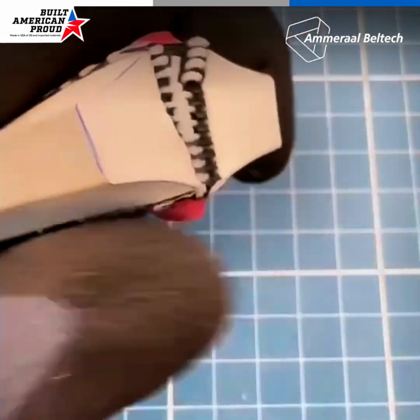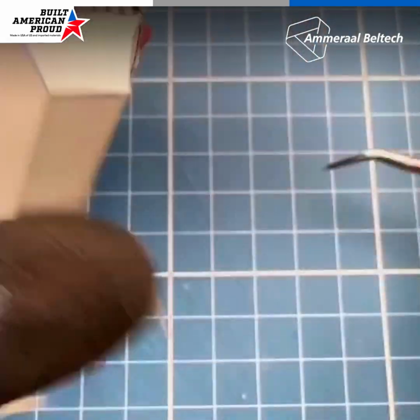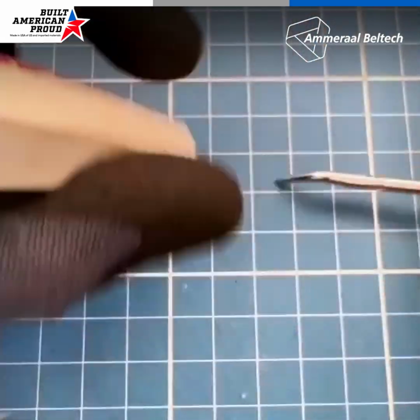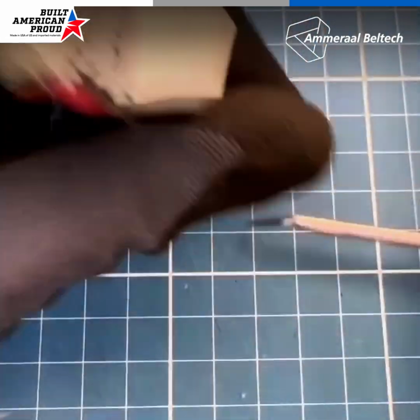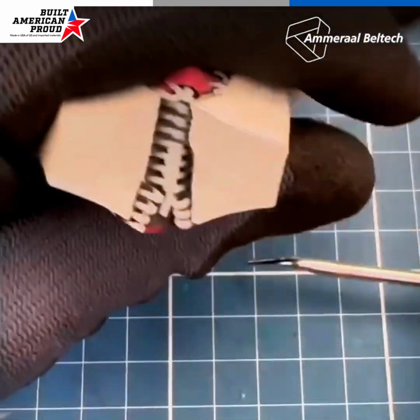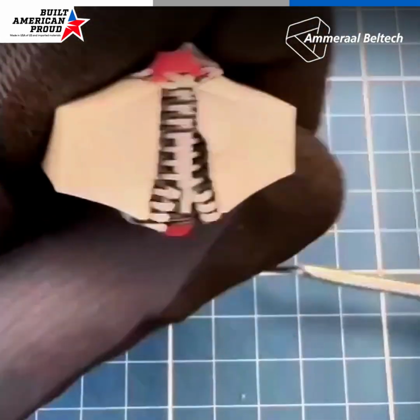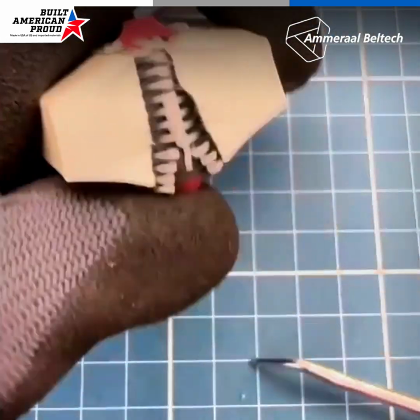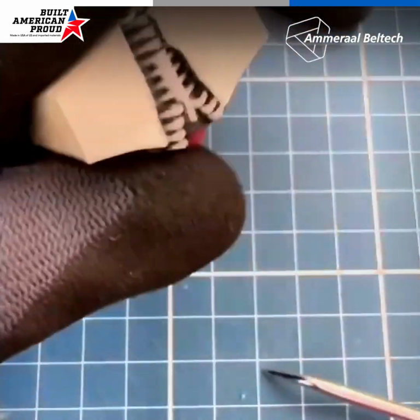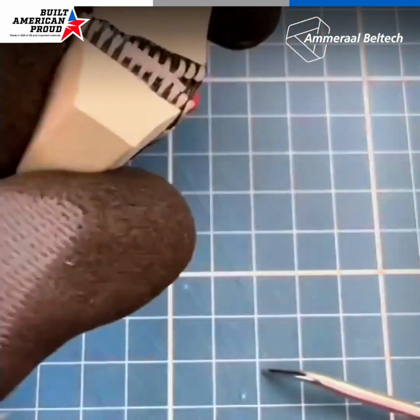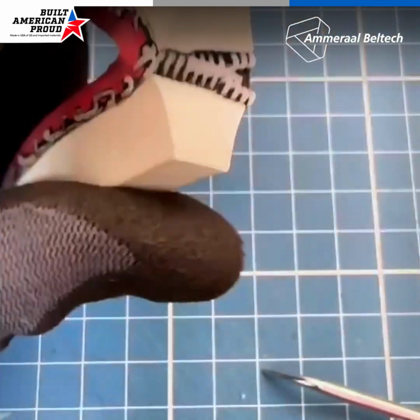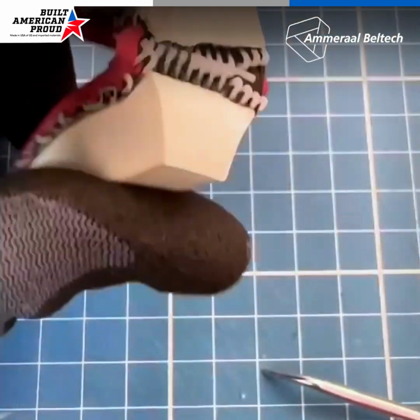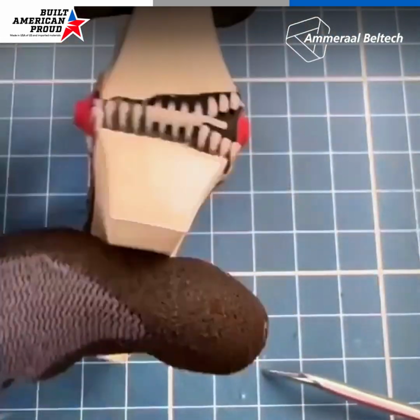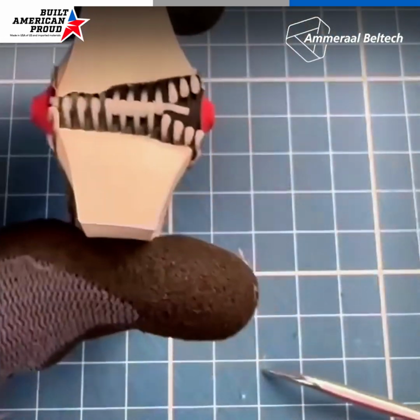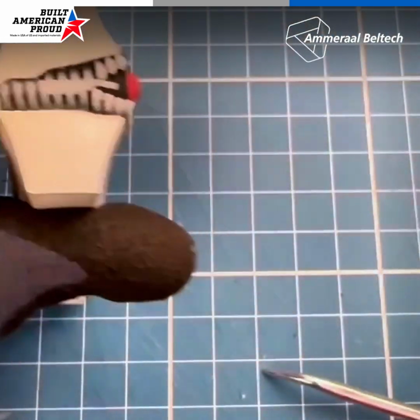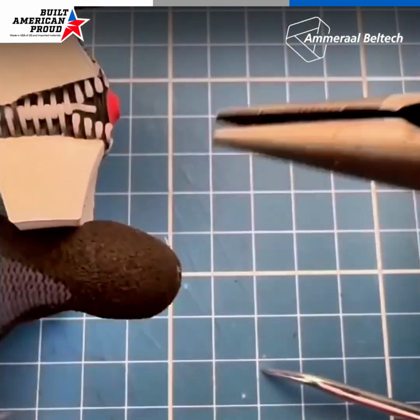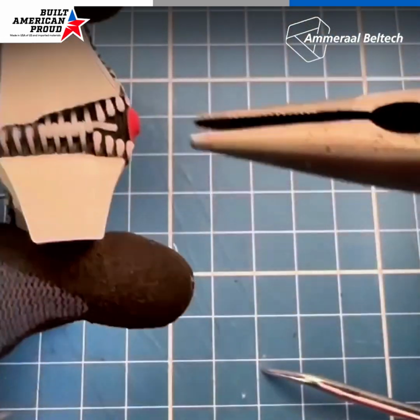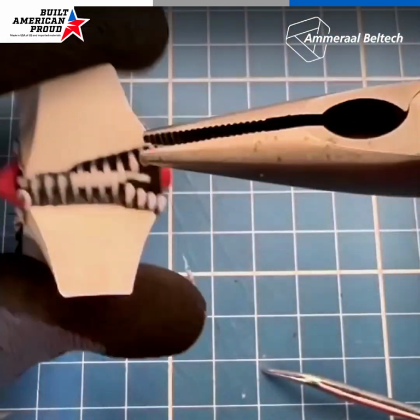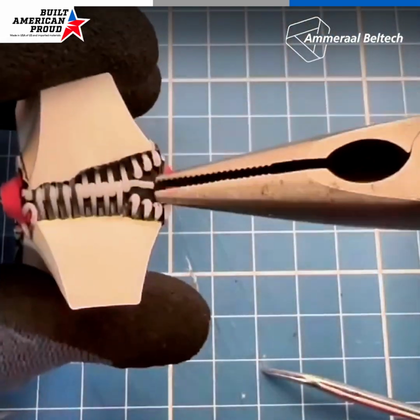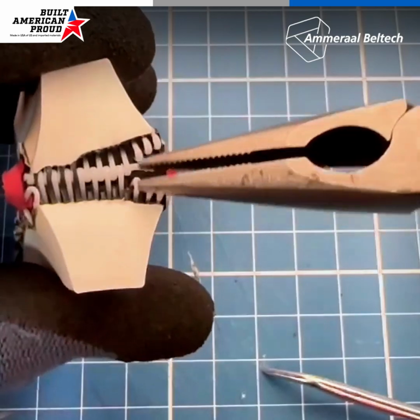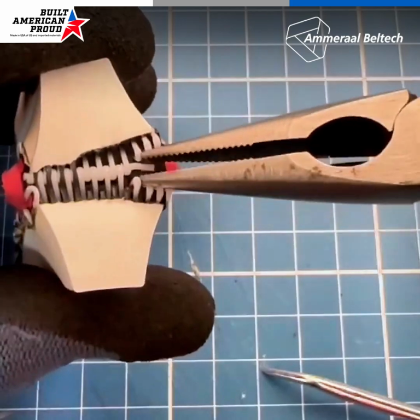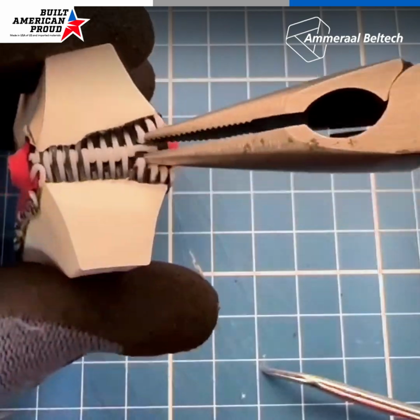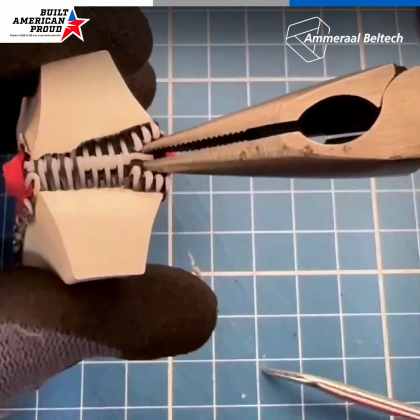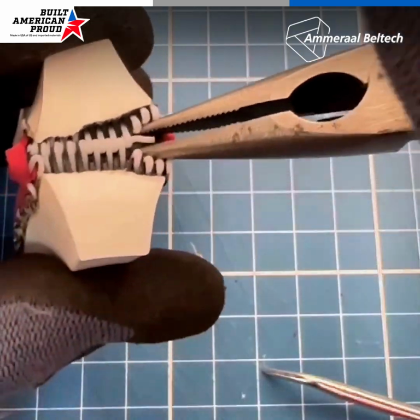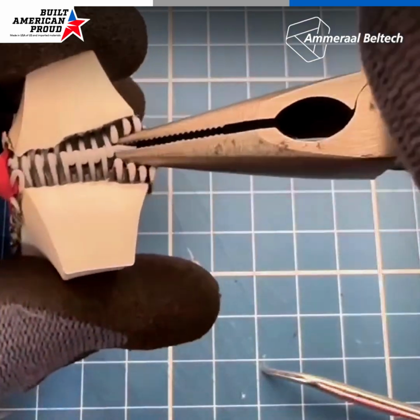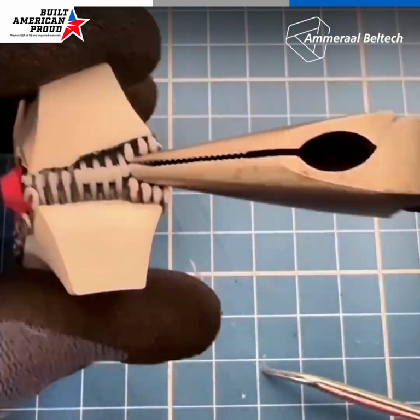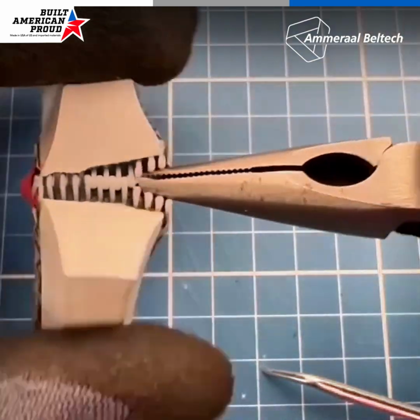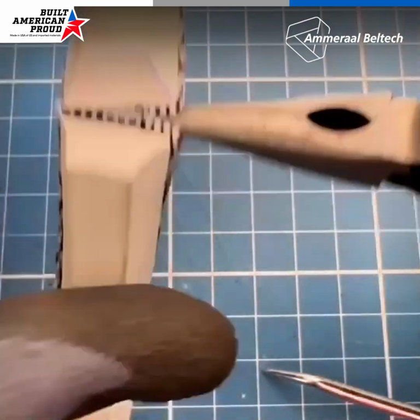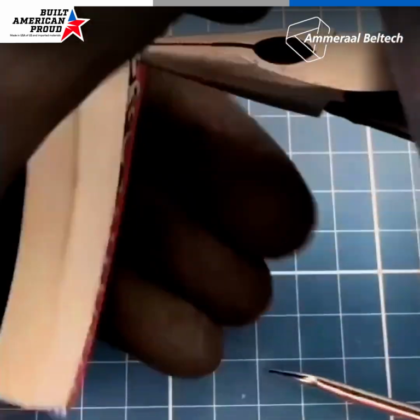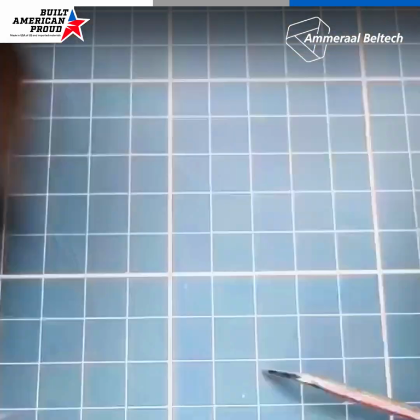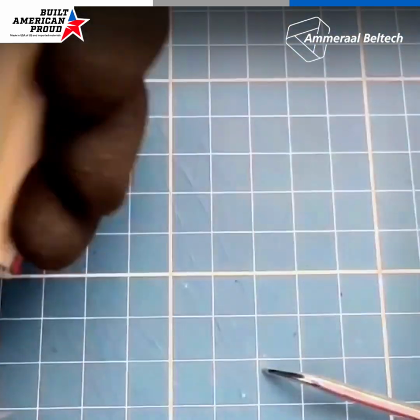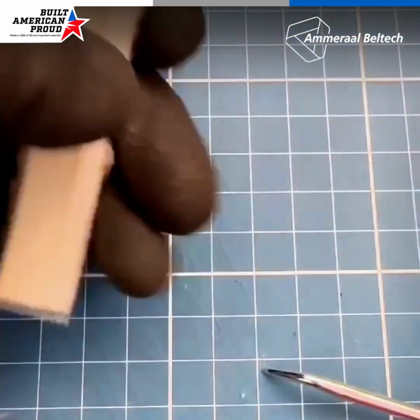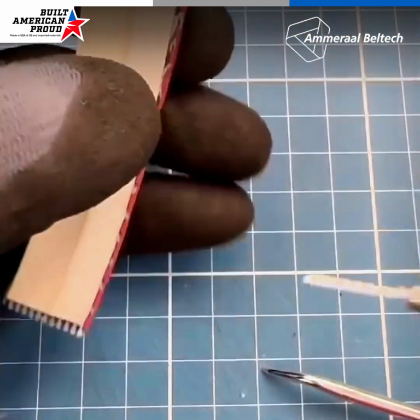It should be long enough for you to grab with pliers. Then, use the pliers to remove the pin.